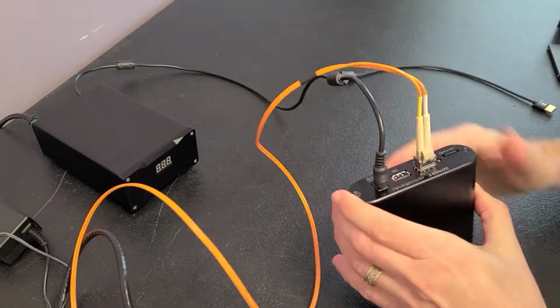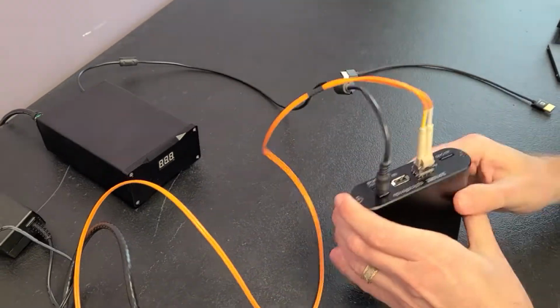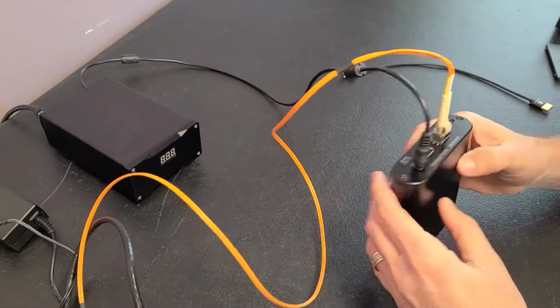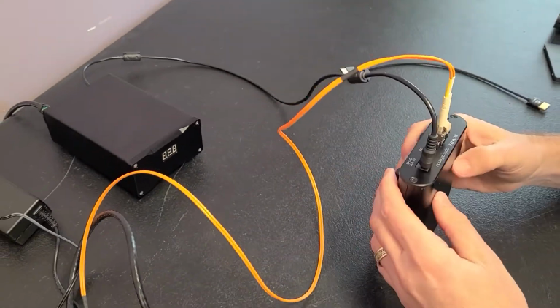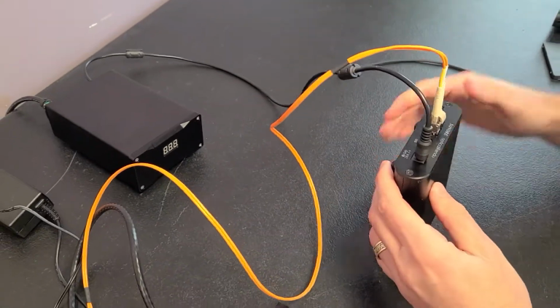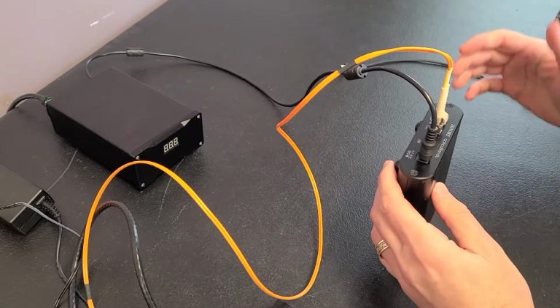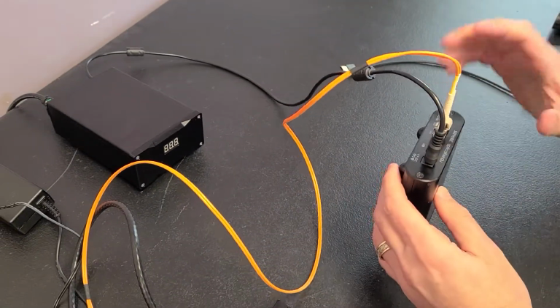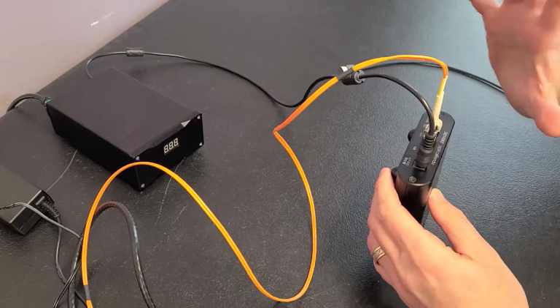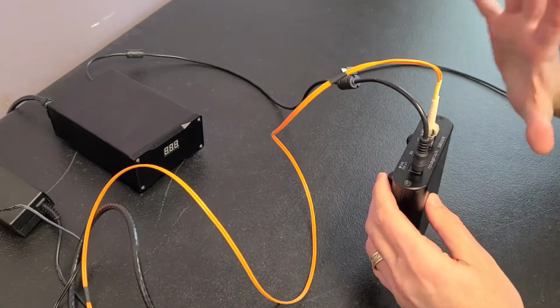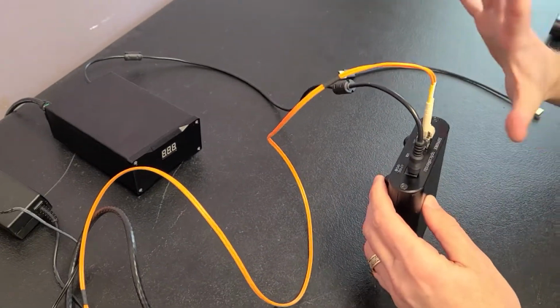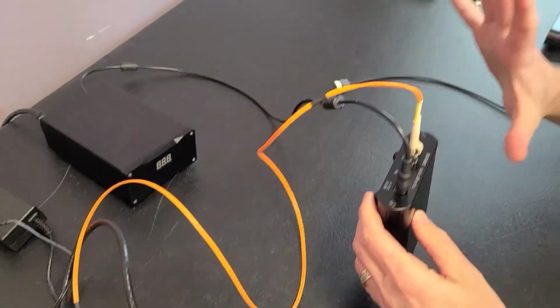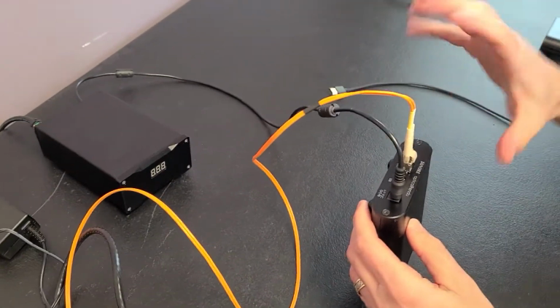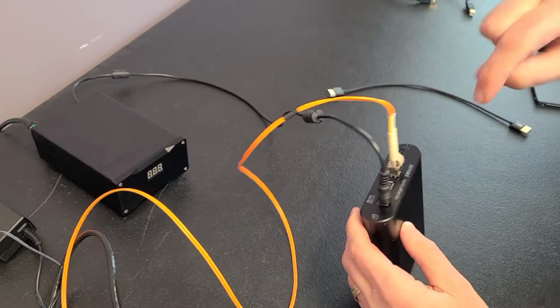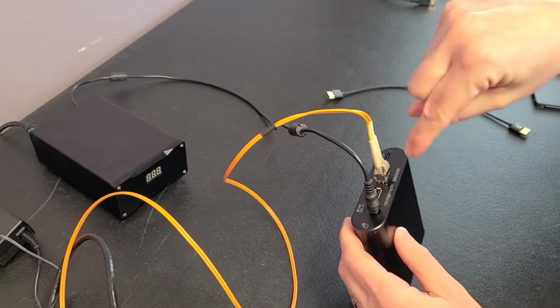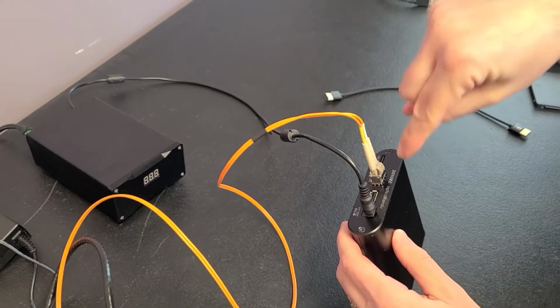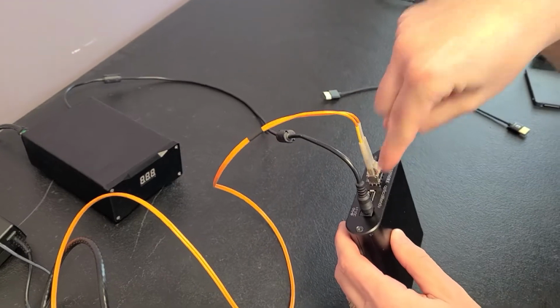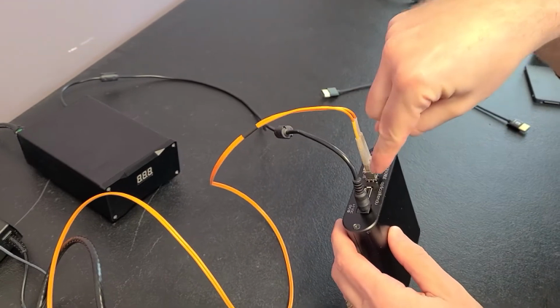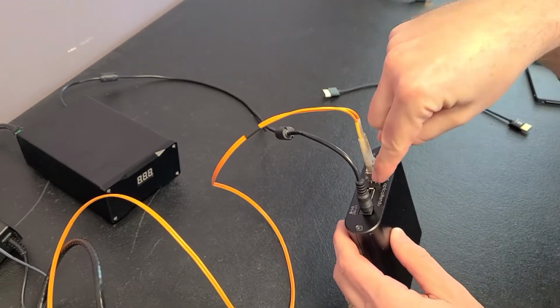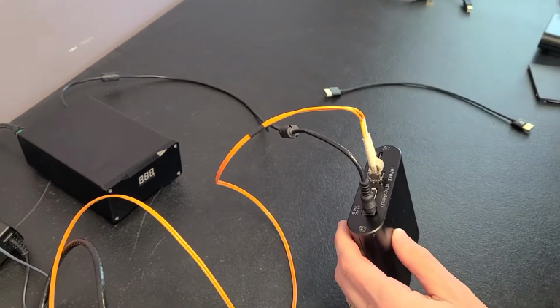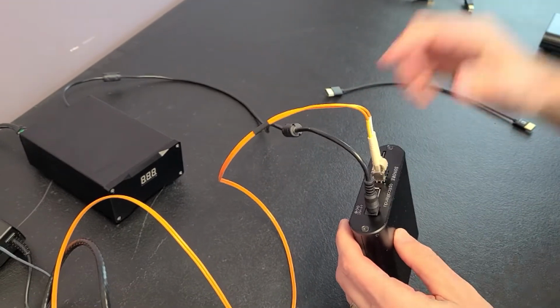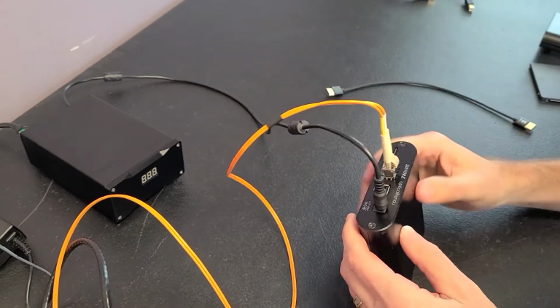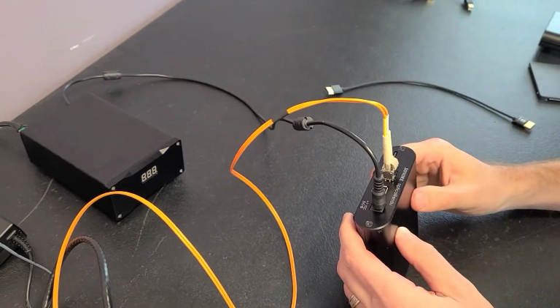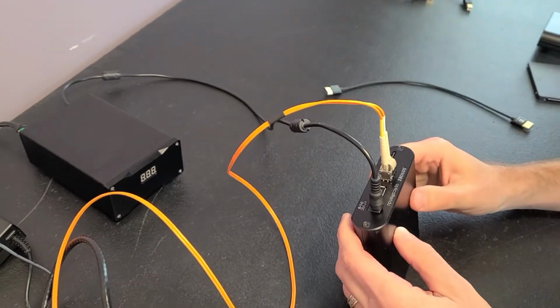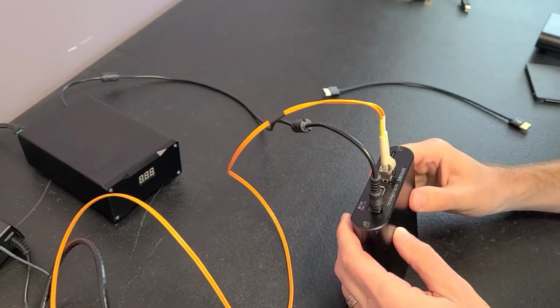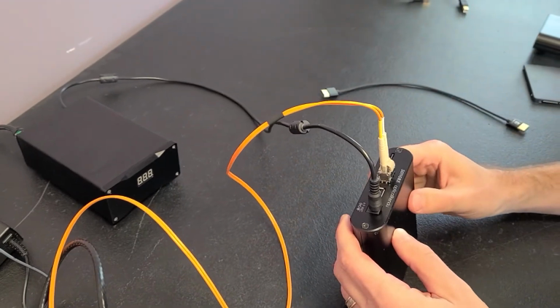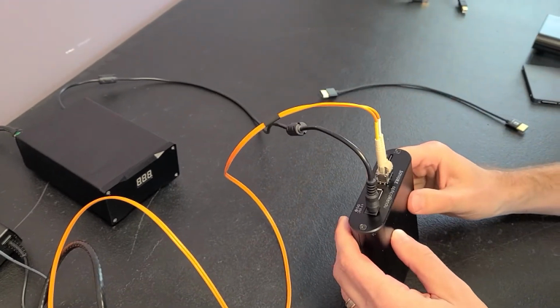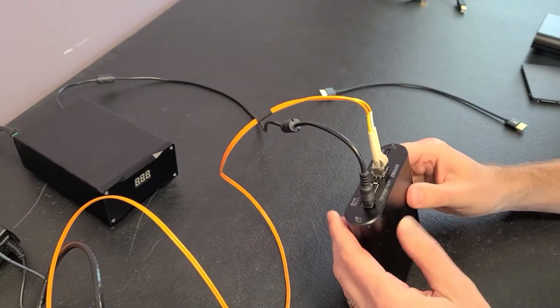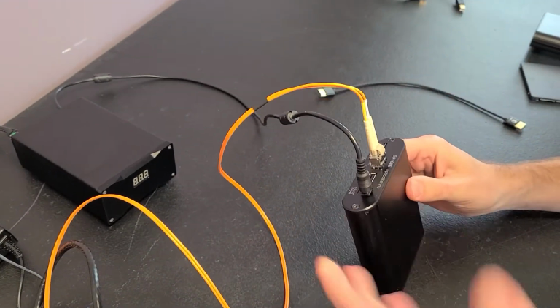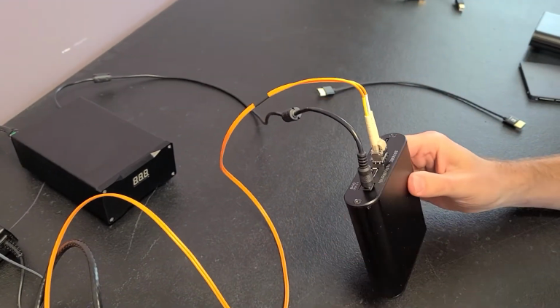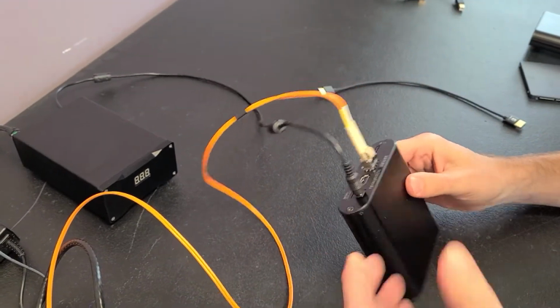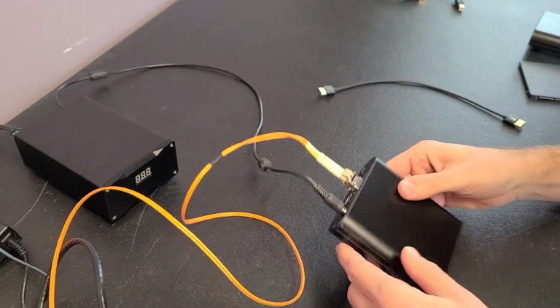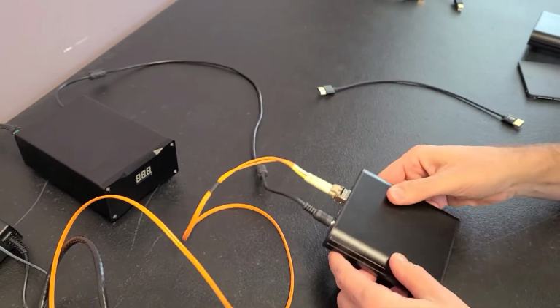So now, if we were using a USB DAC, this is where it would end — I would just plug it right in there and play to it.